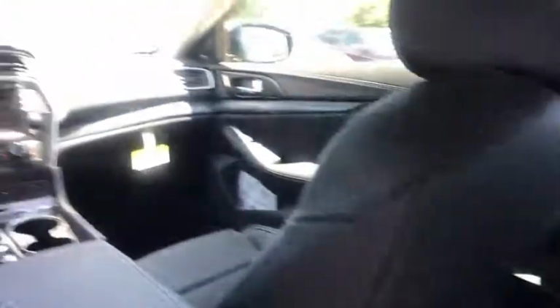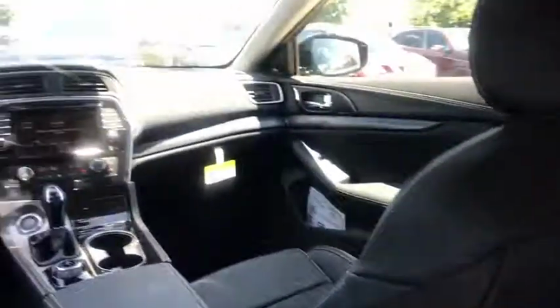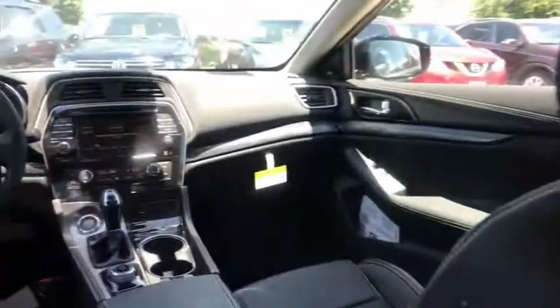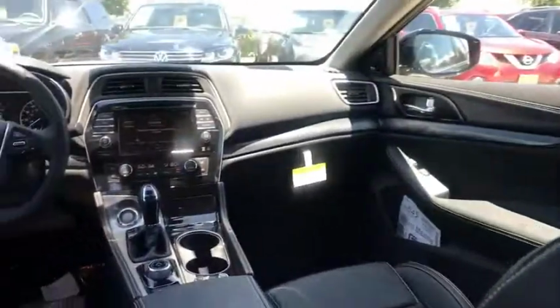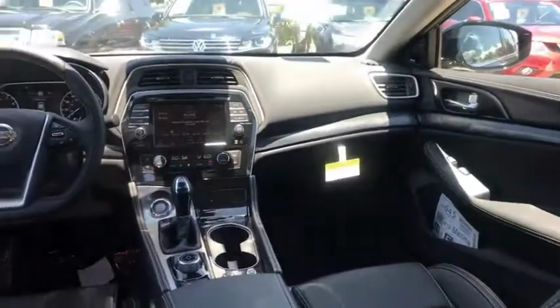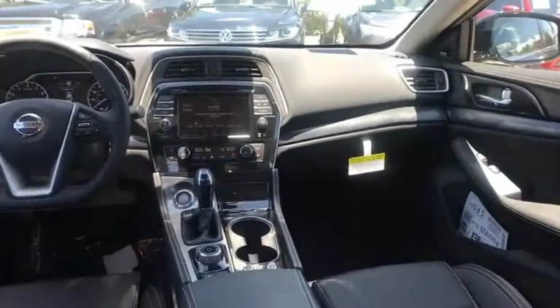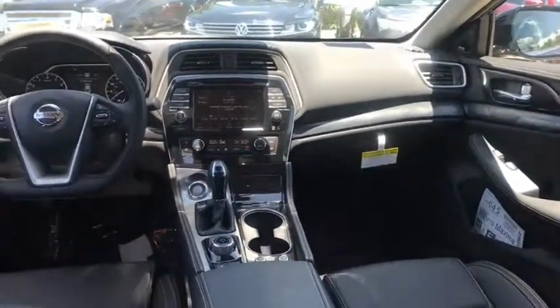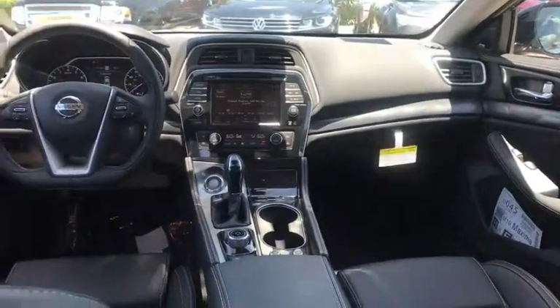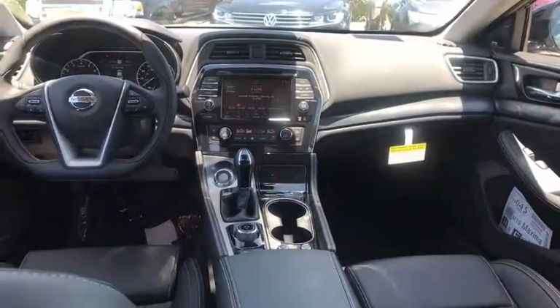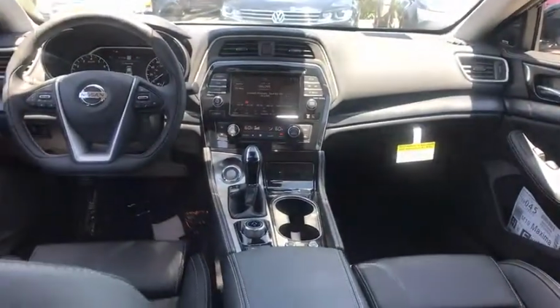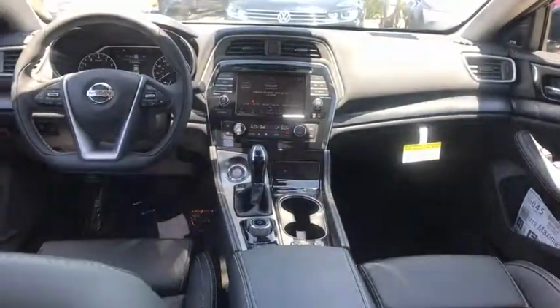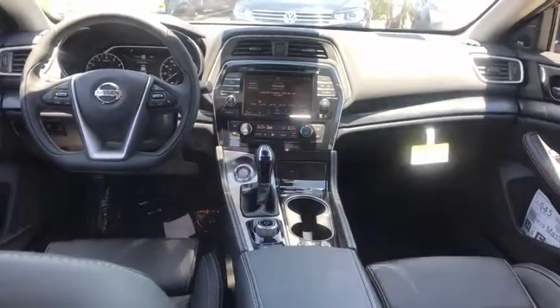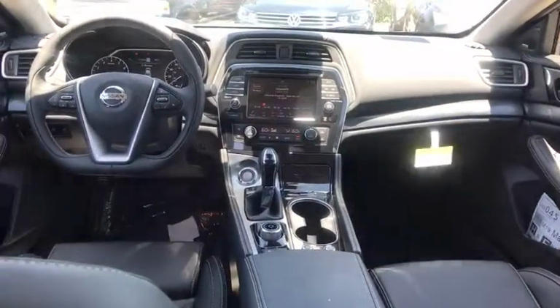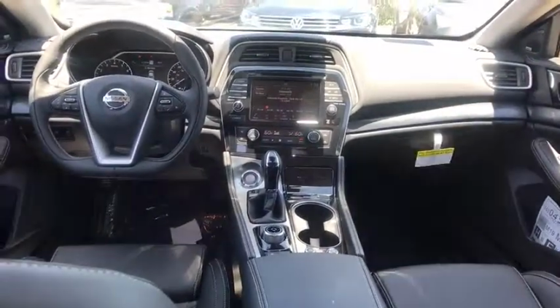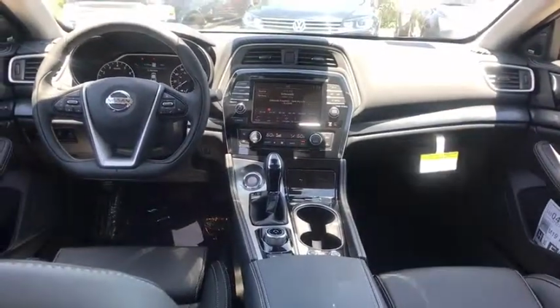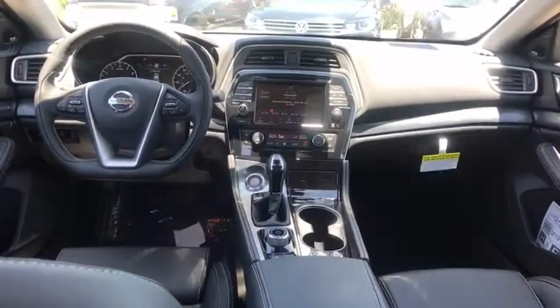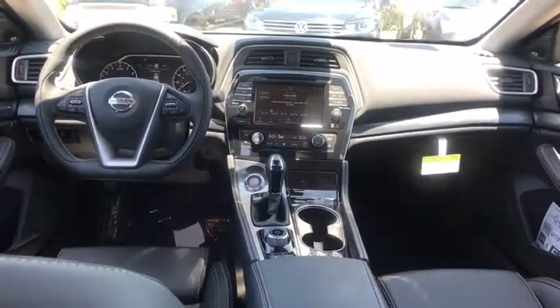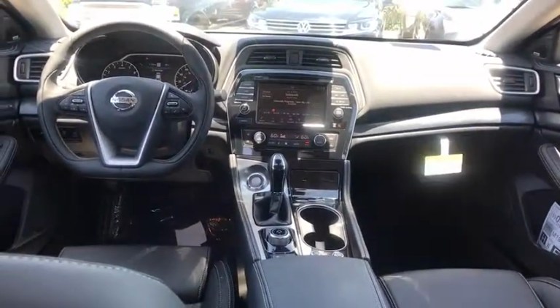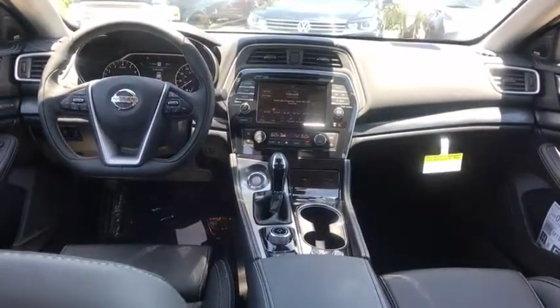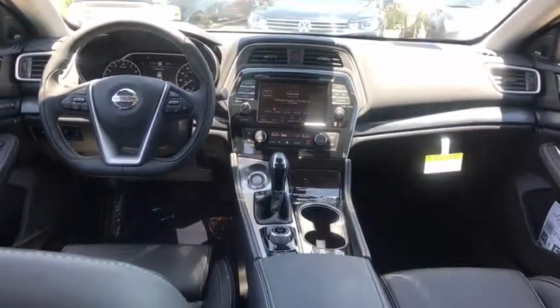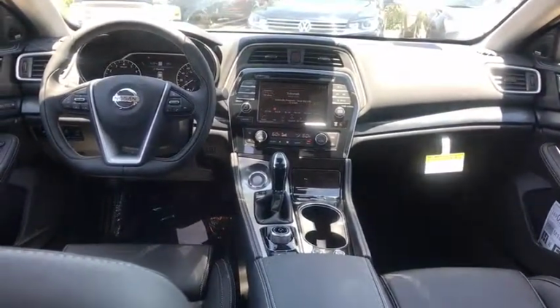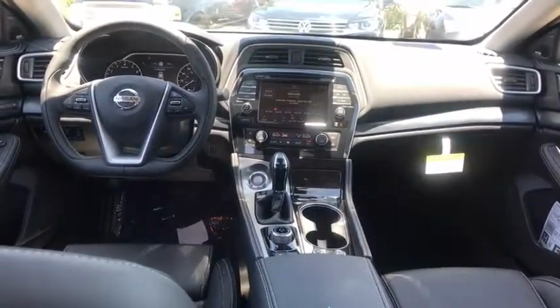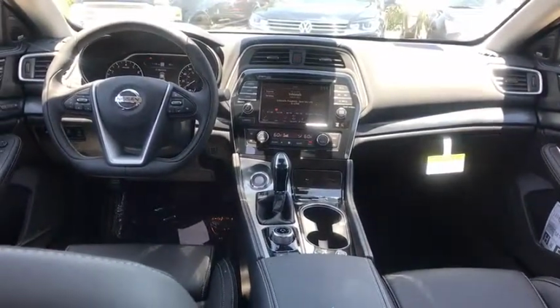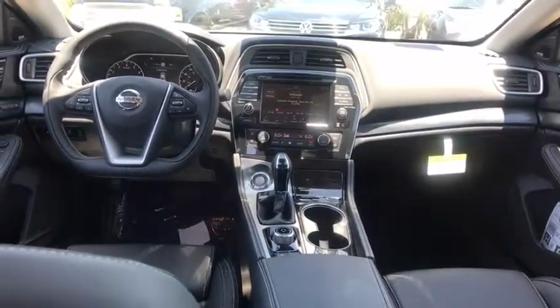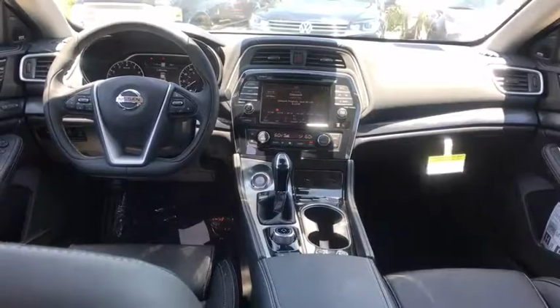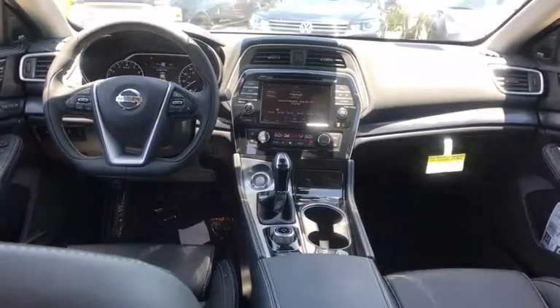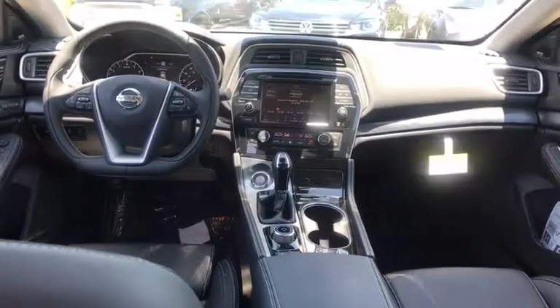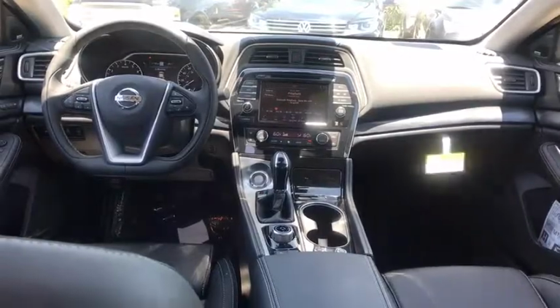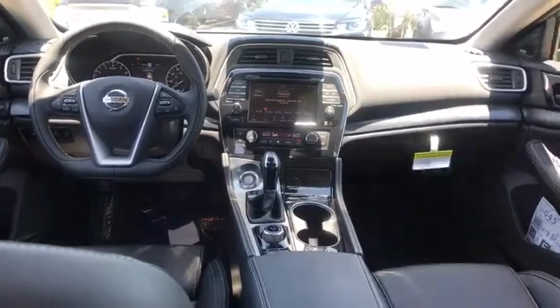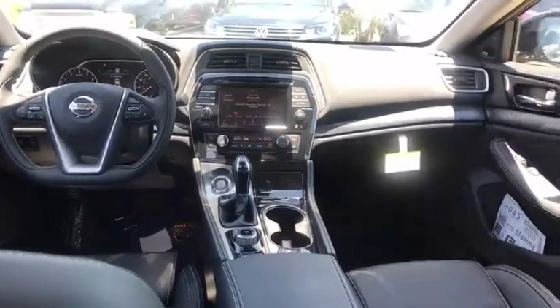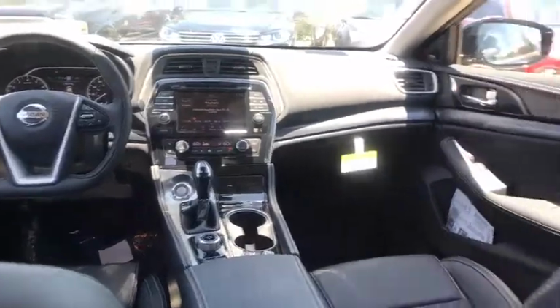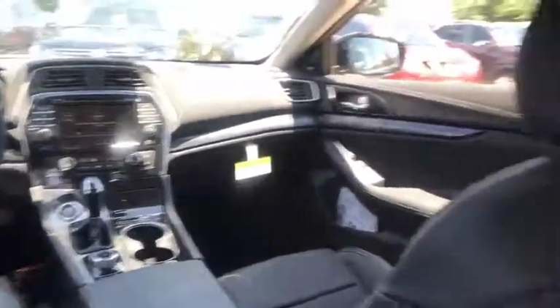Cruise control, aluminum wheels, keyless start, auto dimming rear view mirror, four-wheel disc brakes.